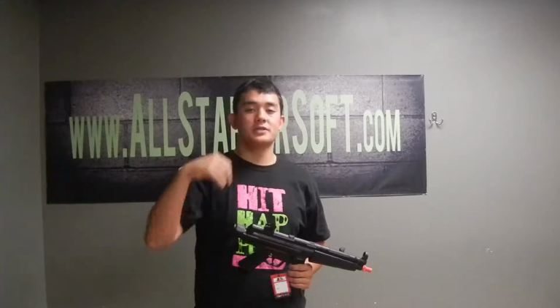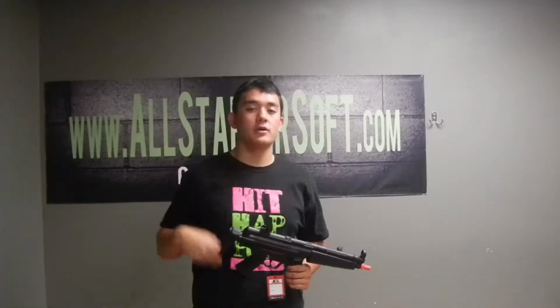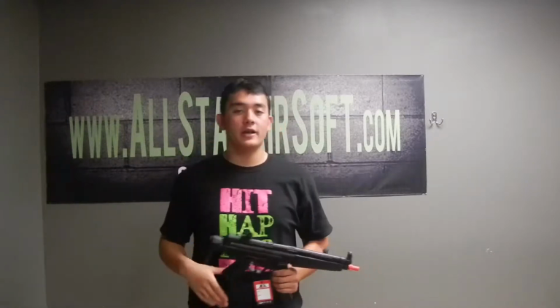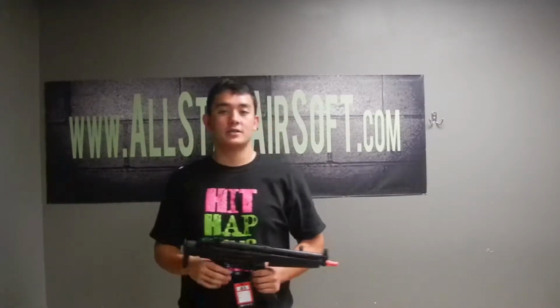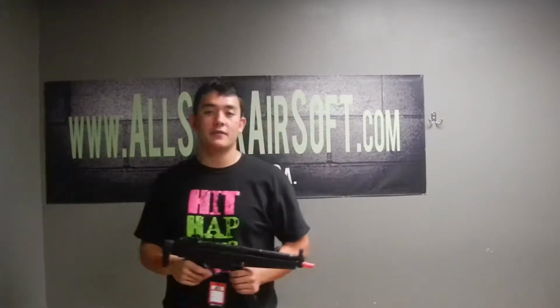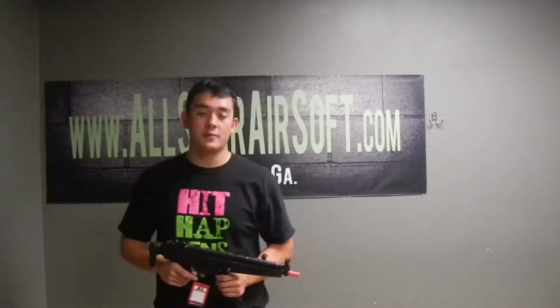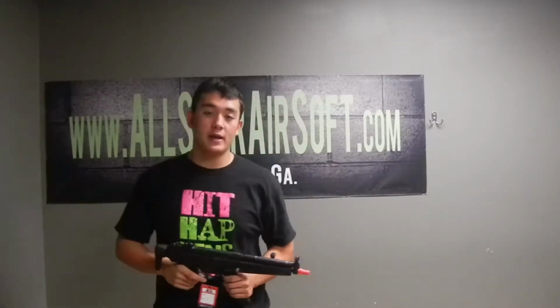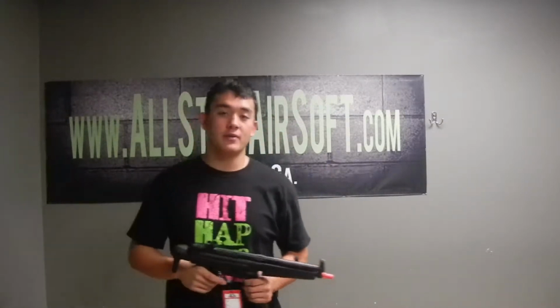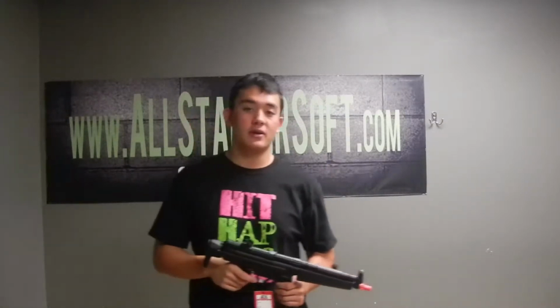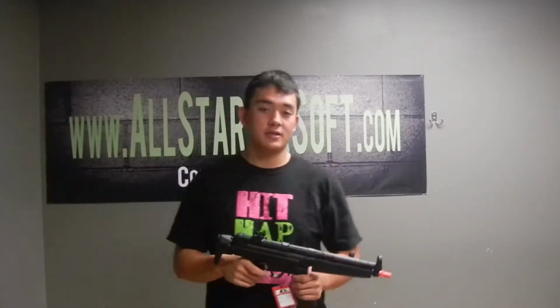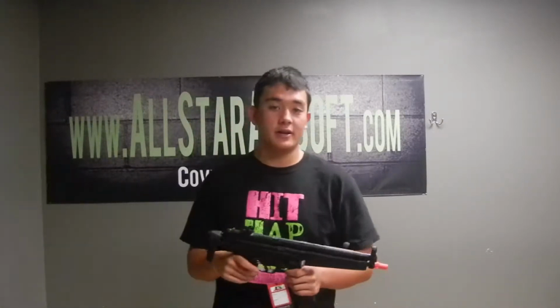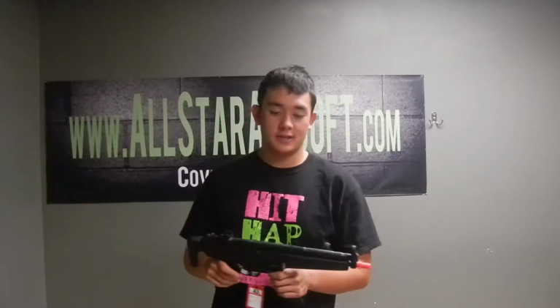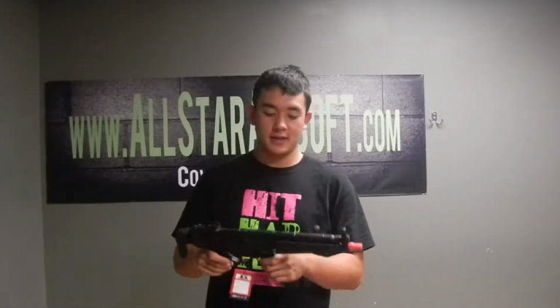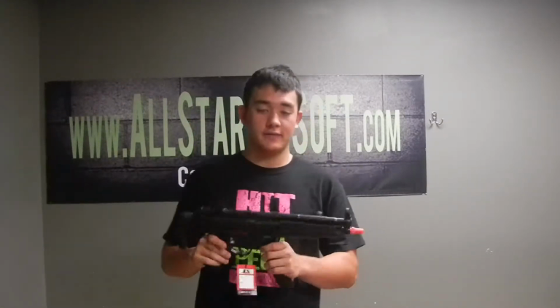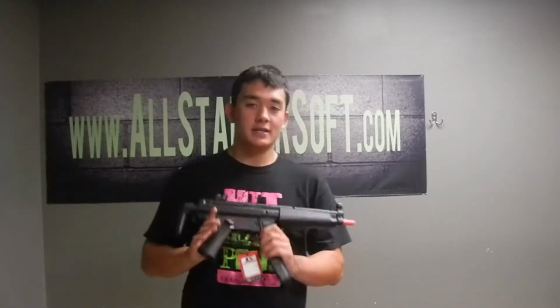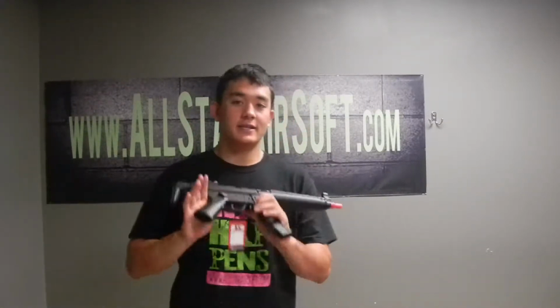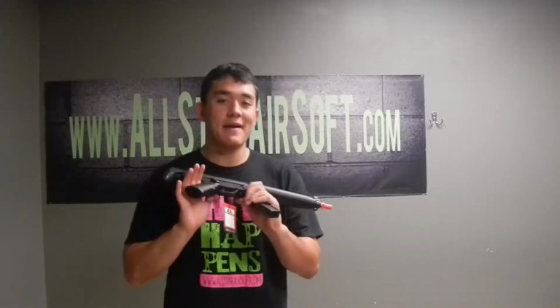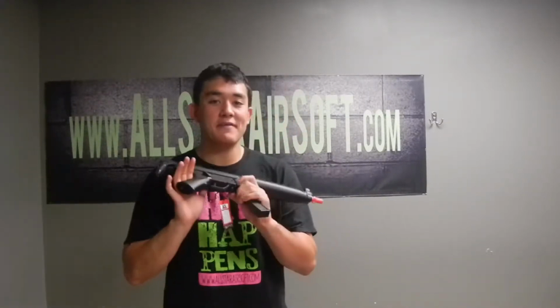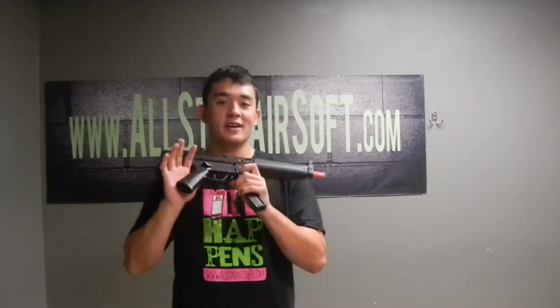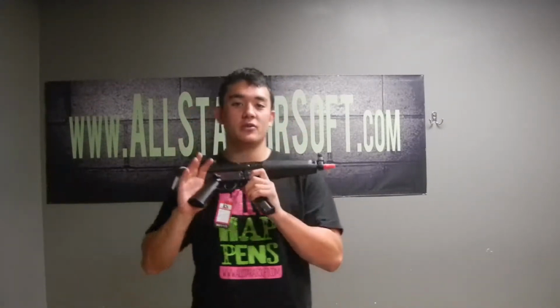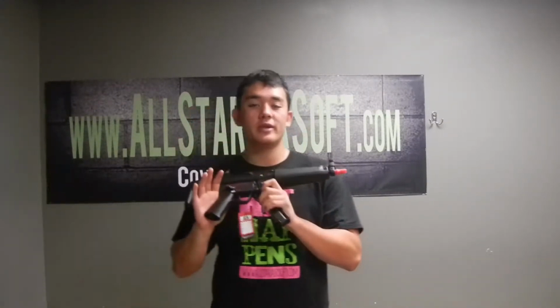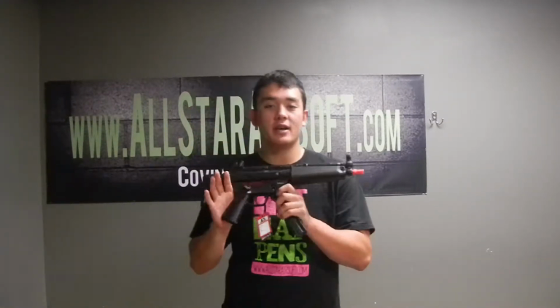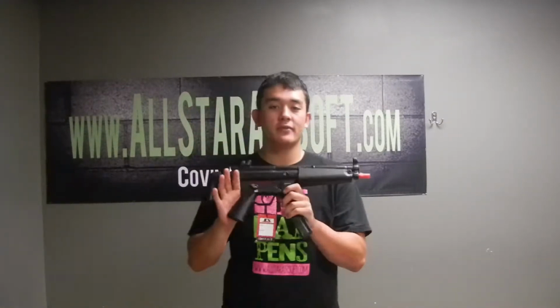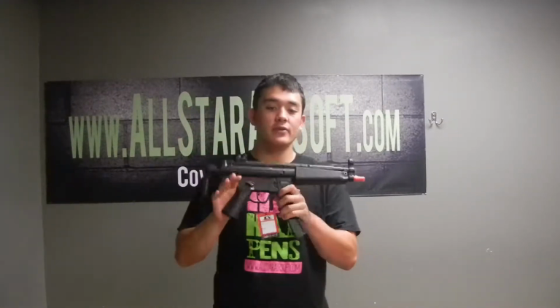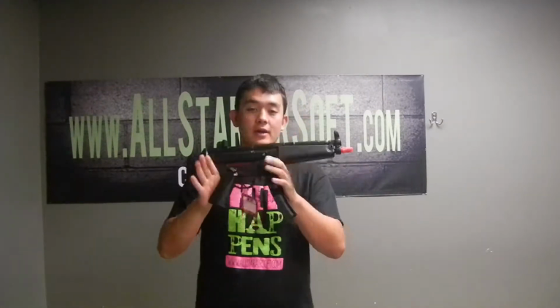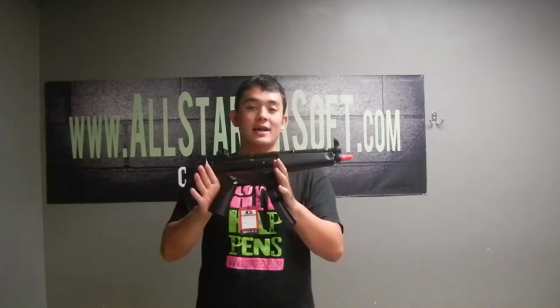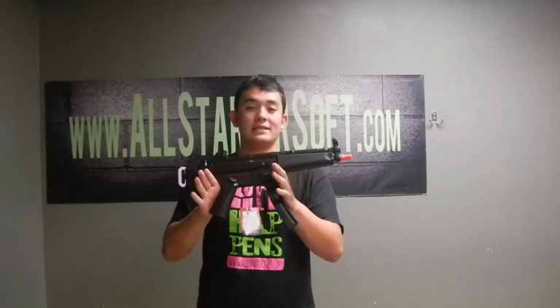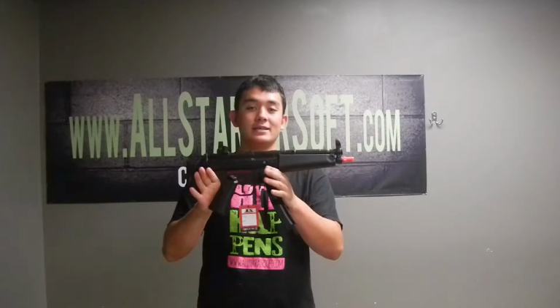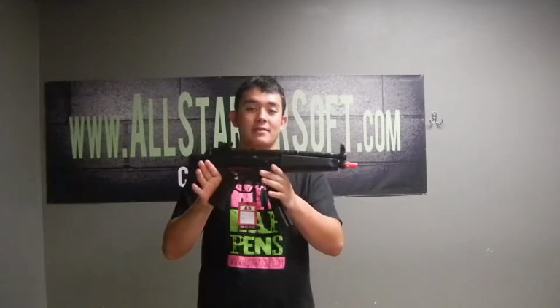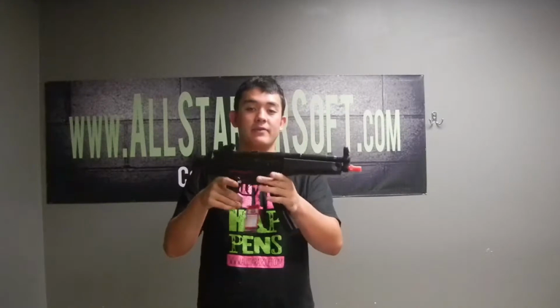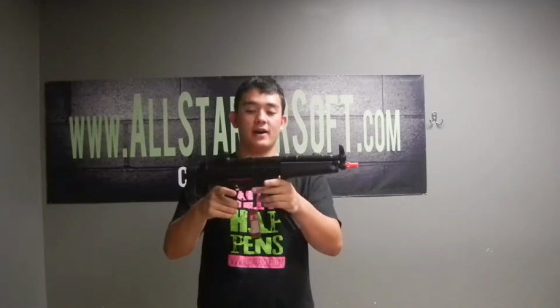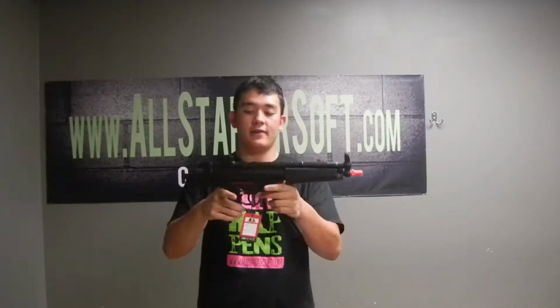What's going on Airsoft, it's Panda here with All Star Airsoft. Today I'm giving you guys your weekly gun review, the ICS MP5.